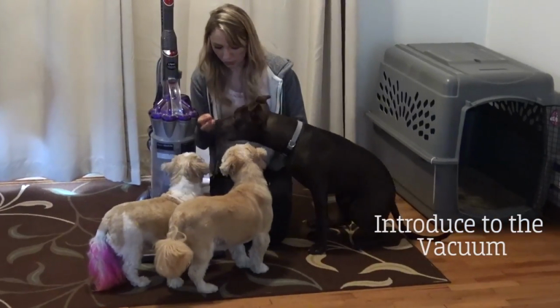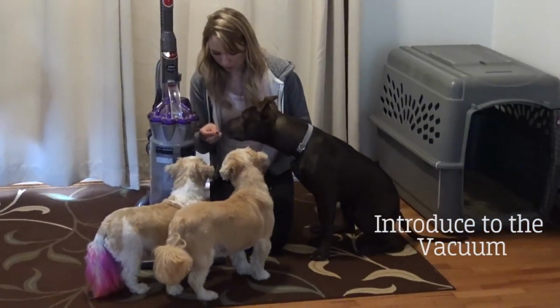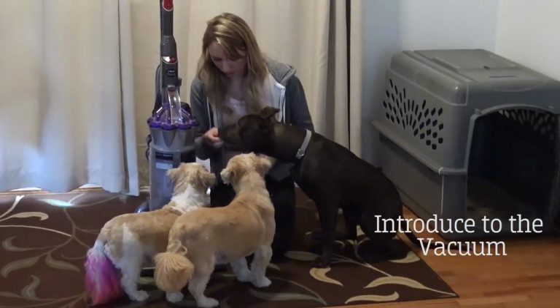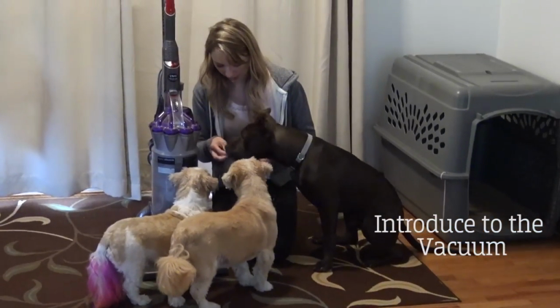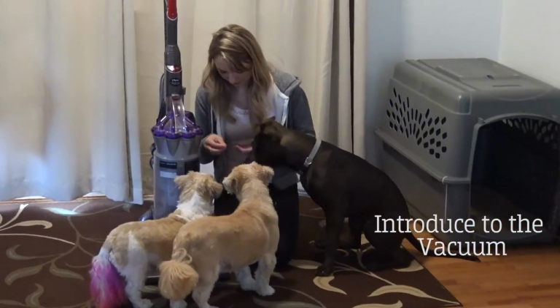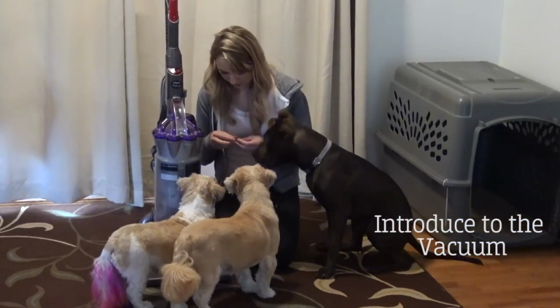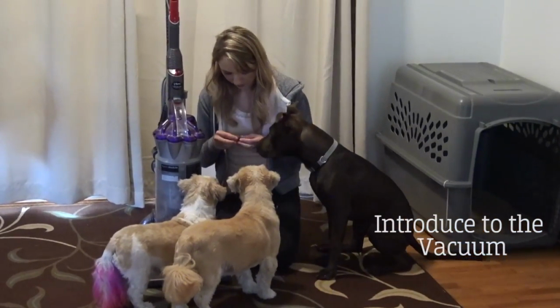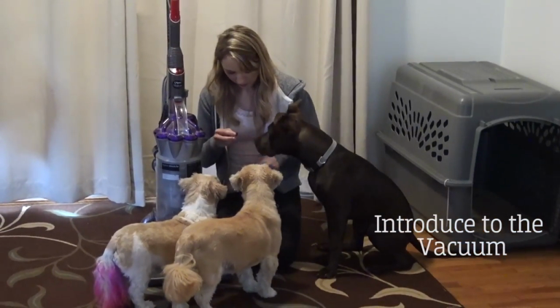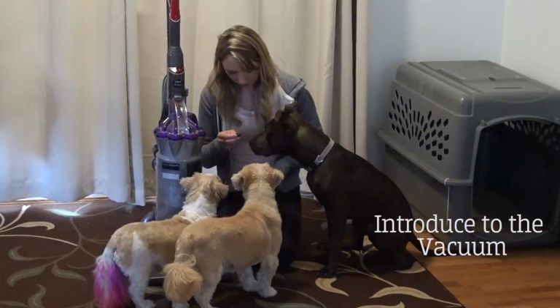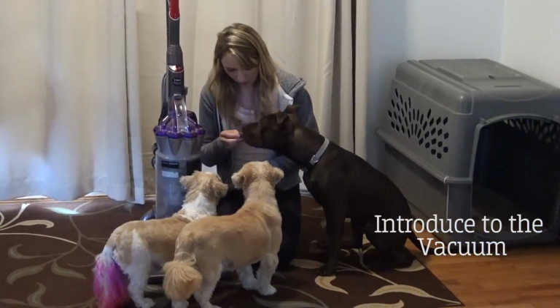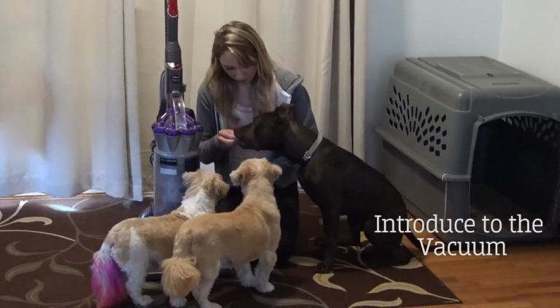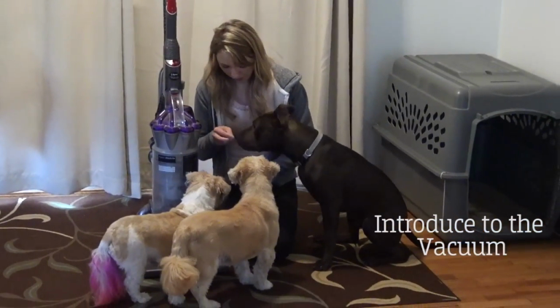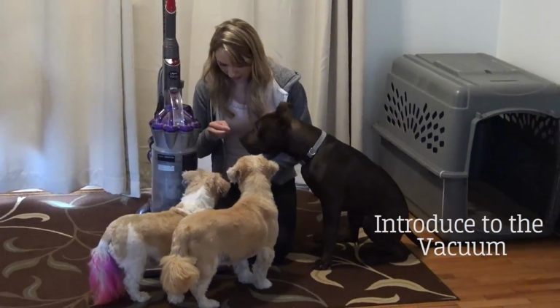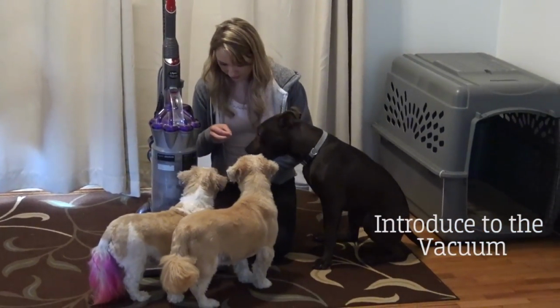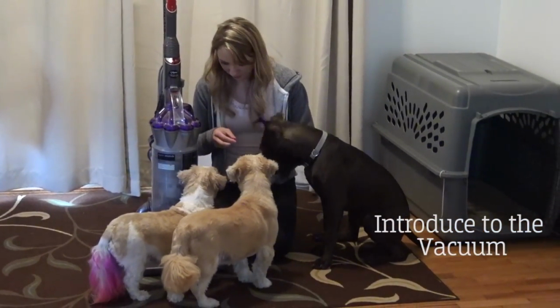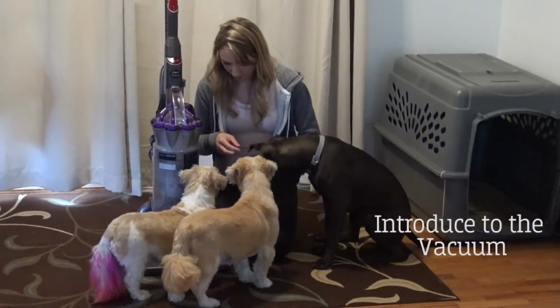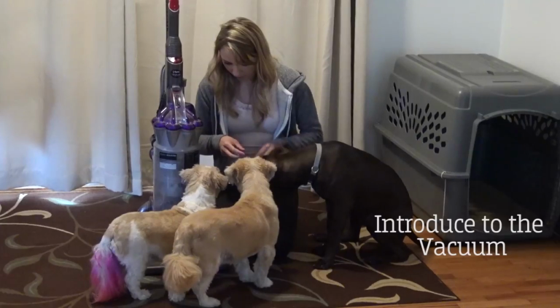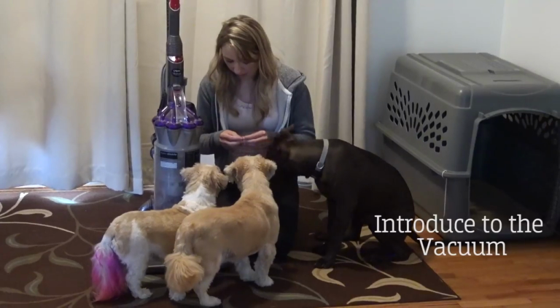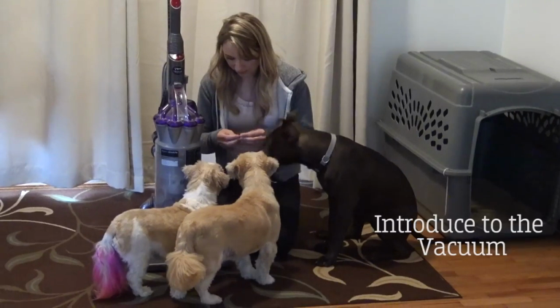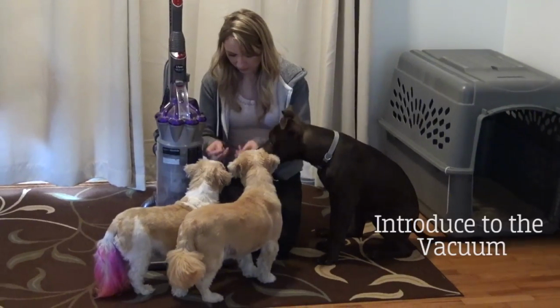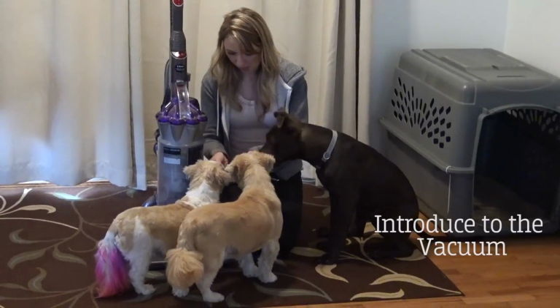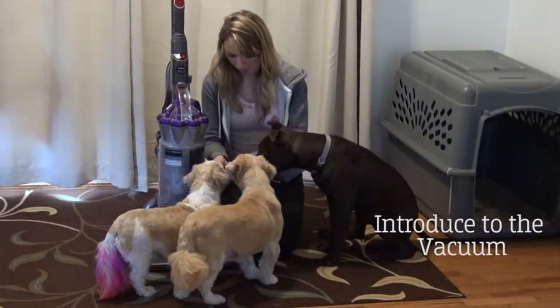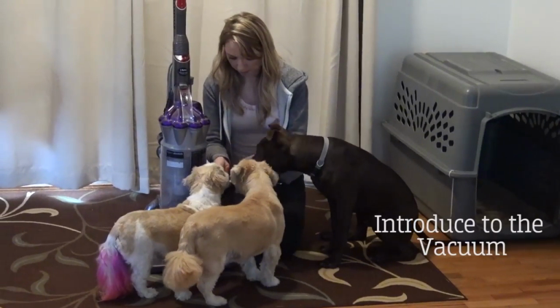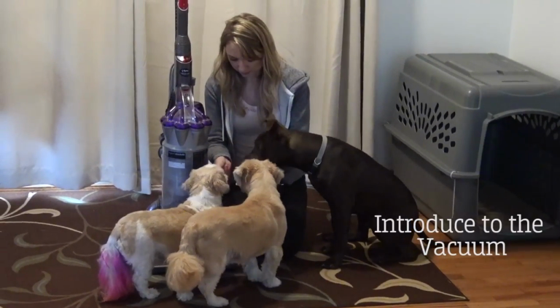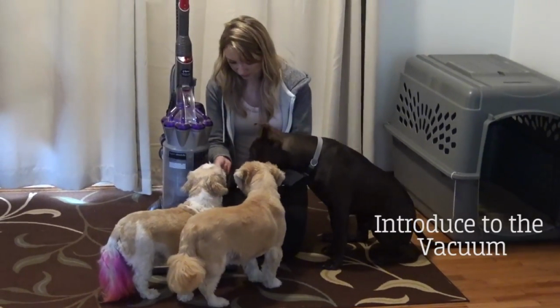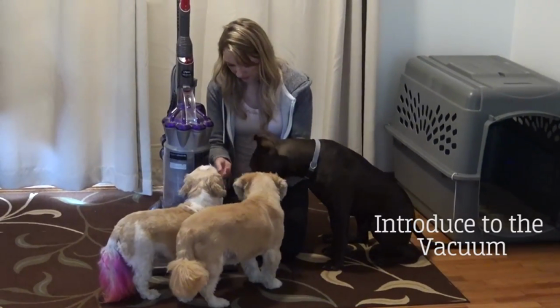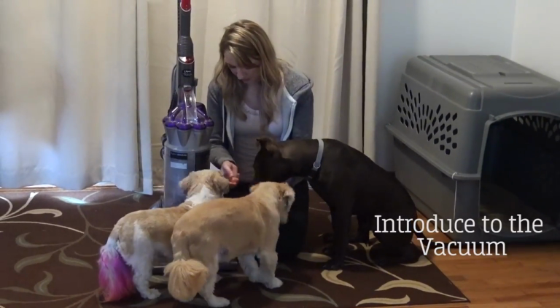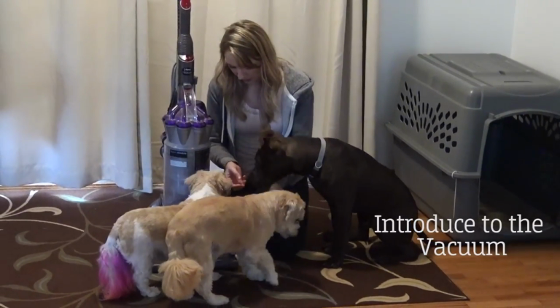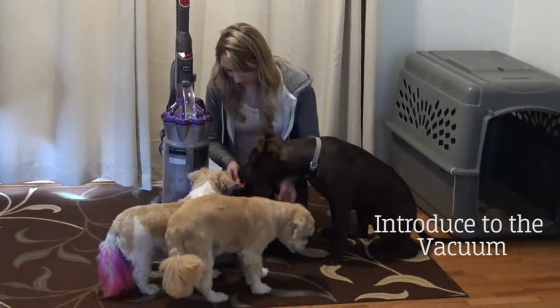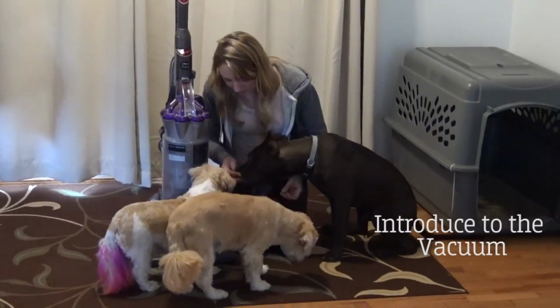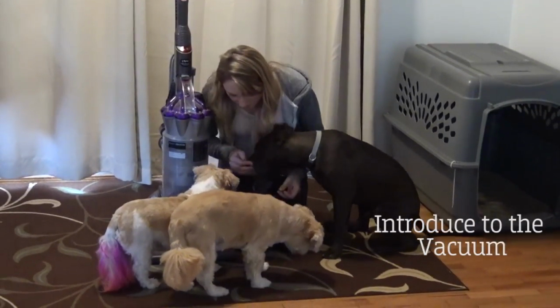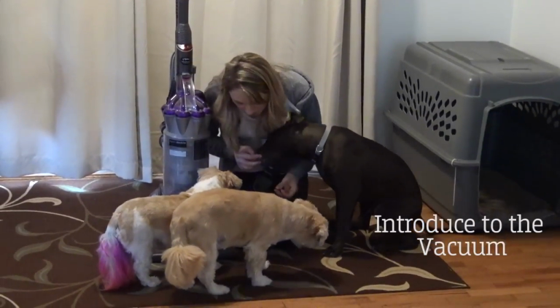Introduce the vacuum to your dog by giving treats around the vacuum. You can feed your dog by the vacuum, or you can leave treats around it.